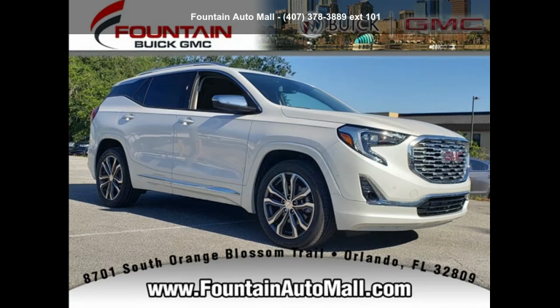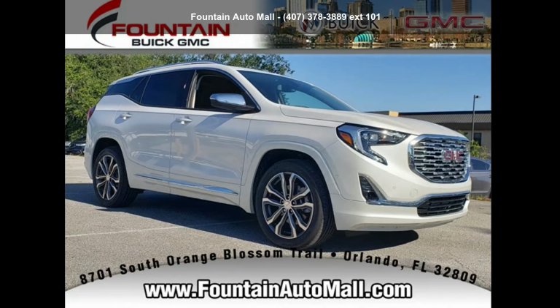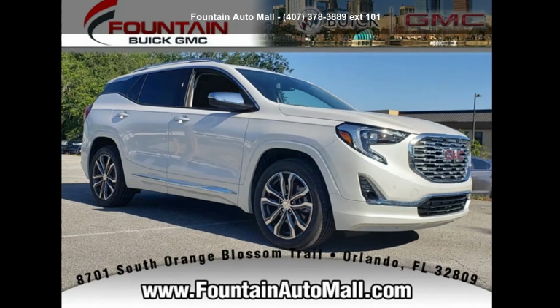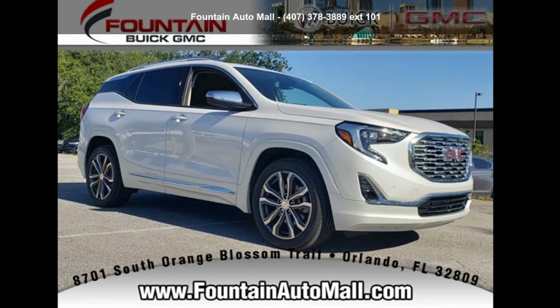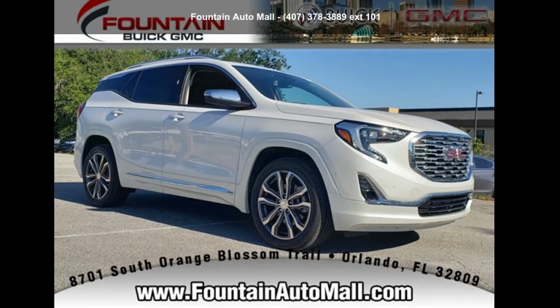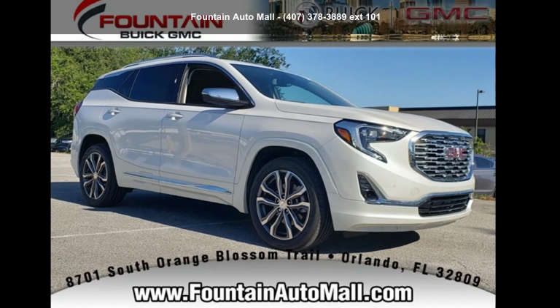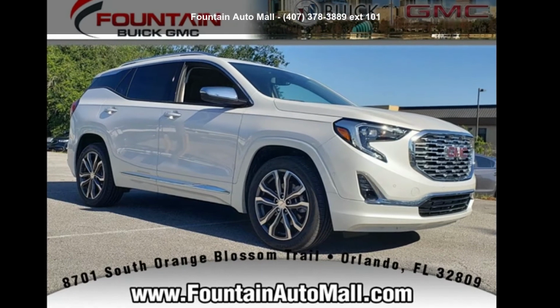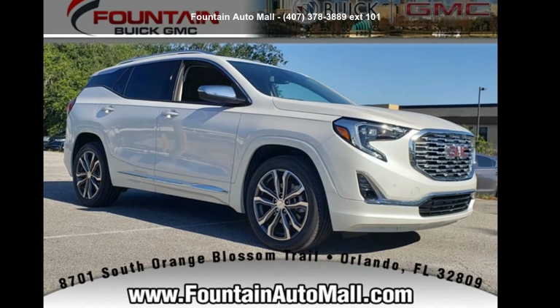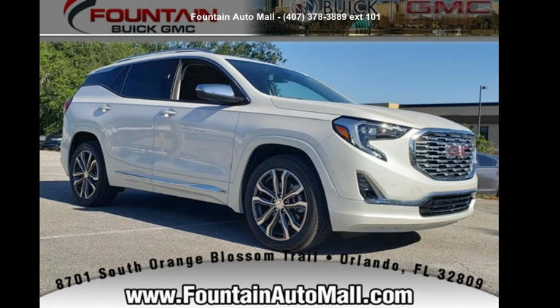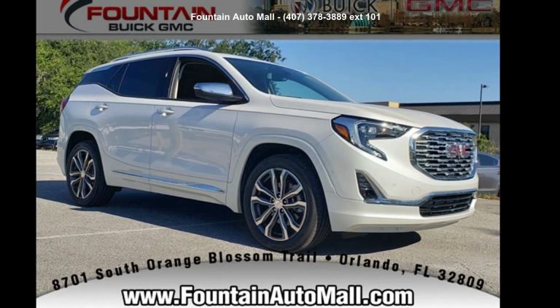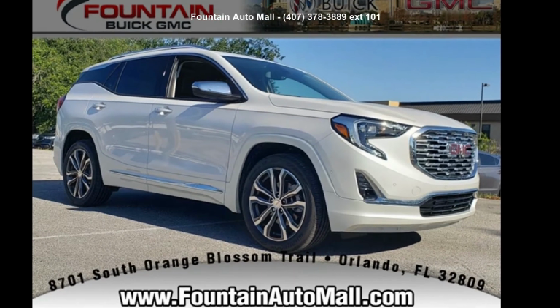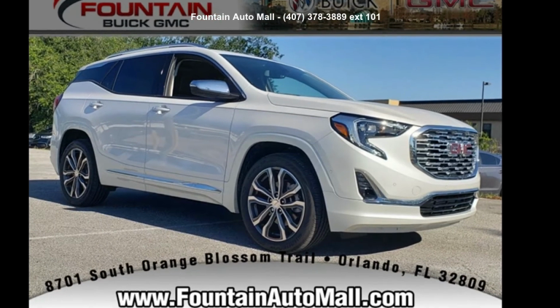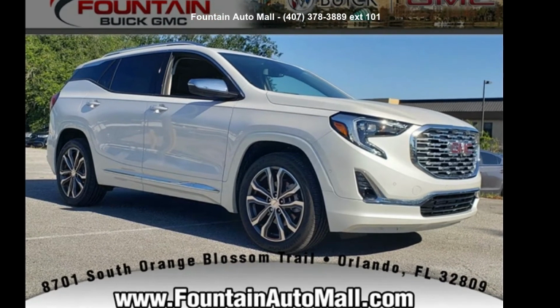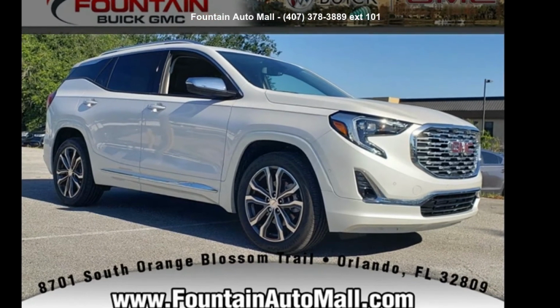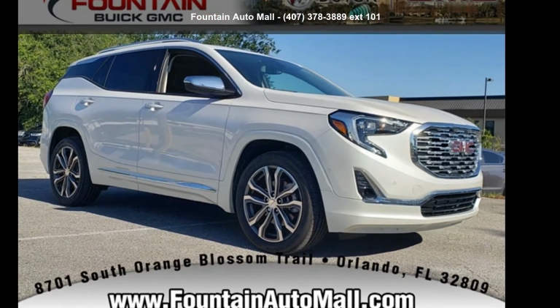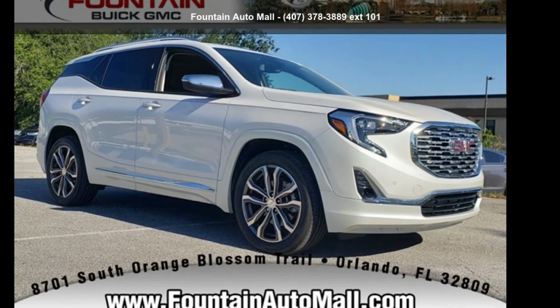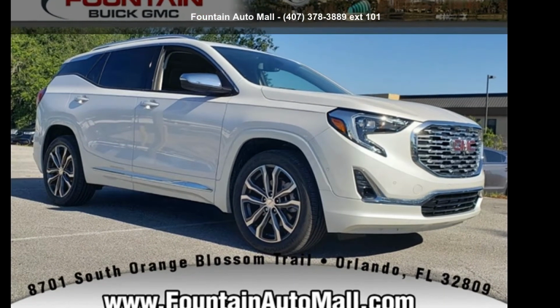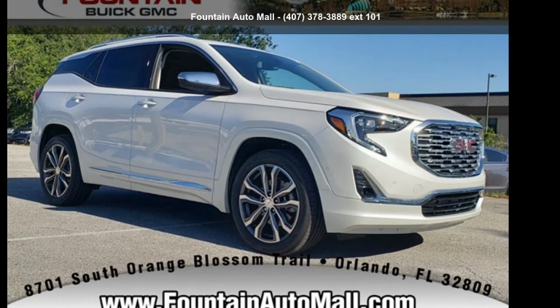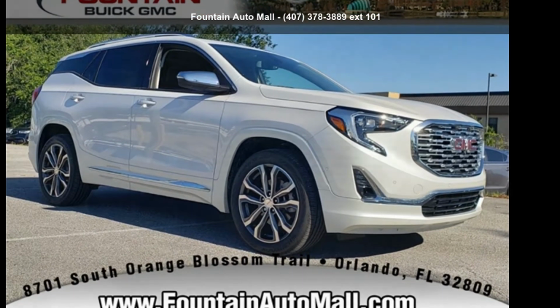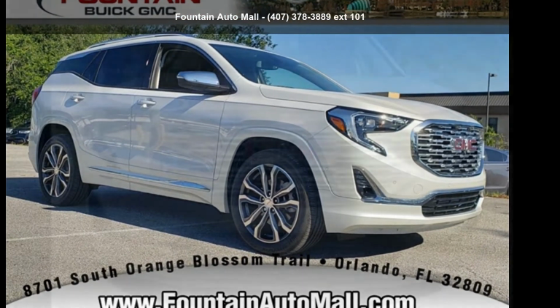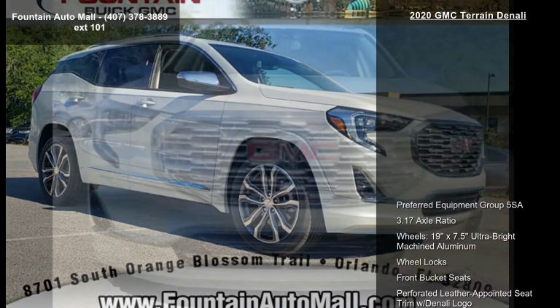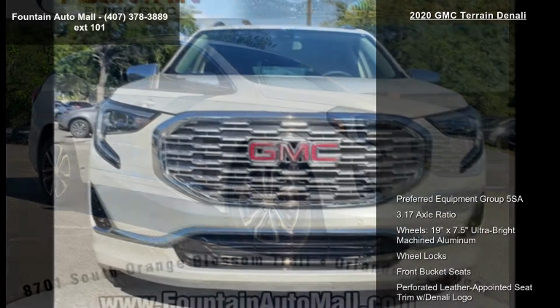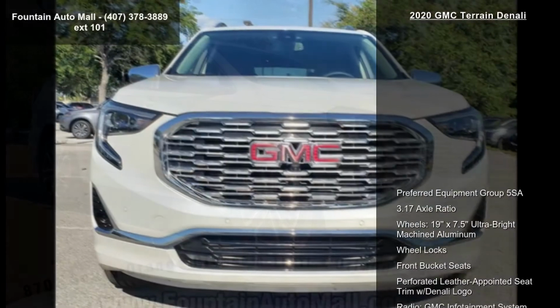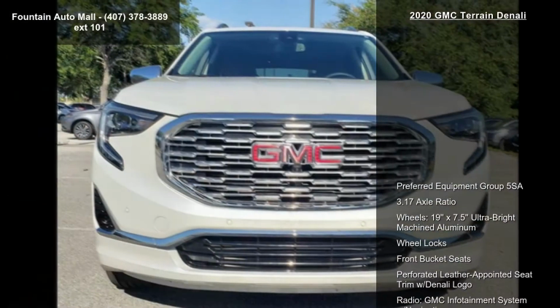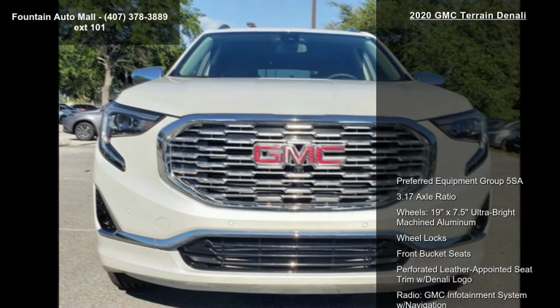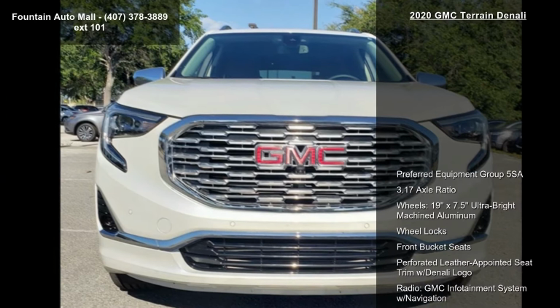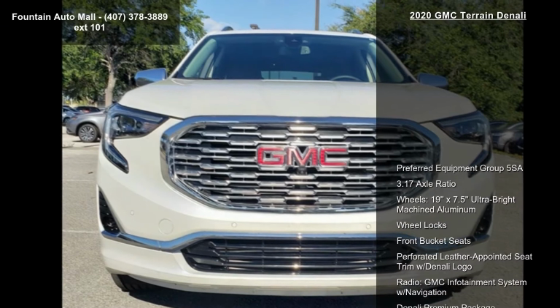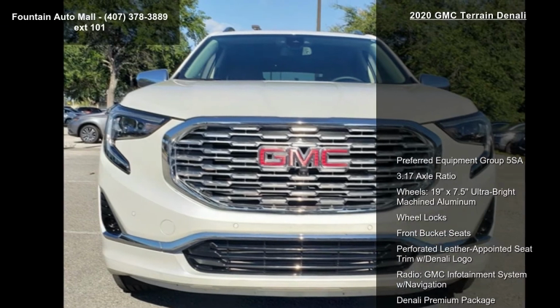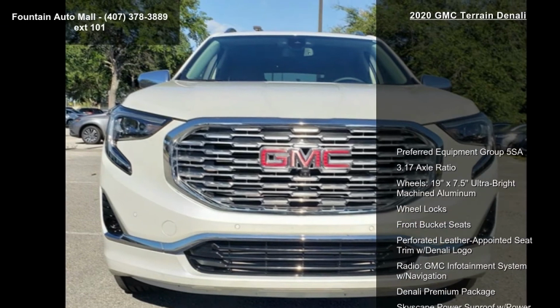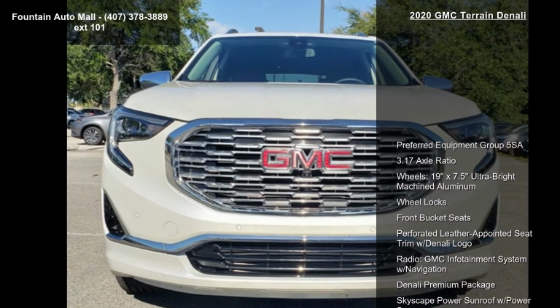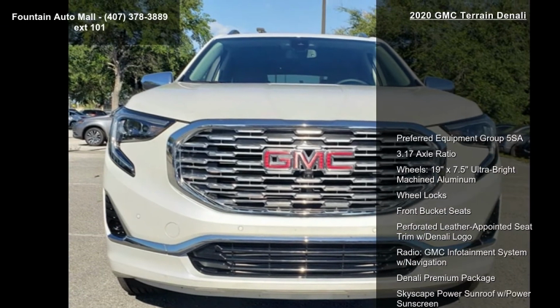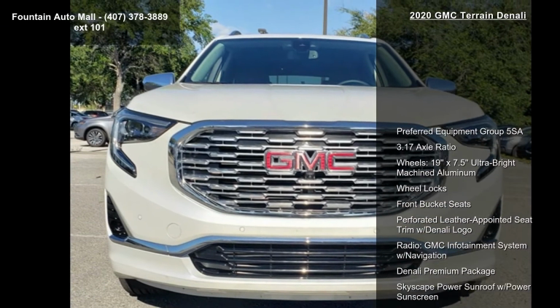Arrive in style with this GMC 2020 Terrain Denali. This may be the set of wheels you've been looking for.